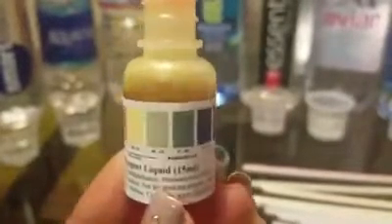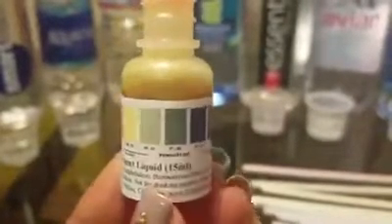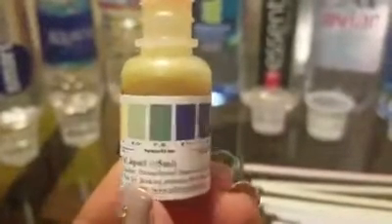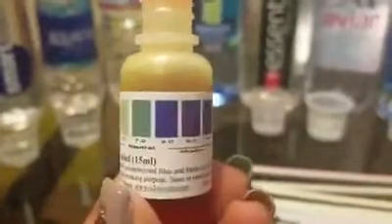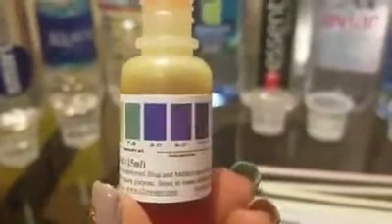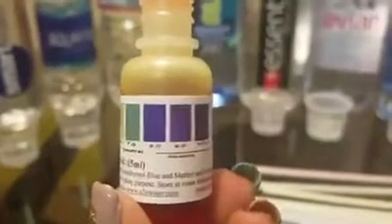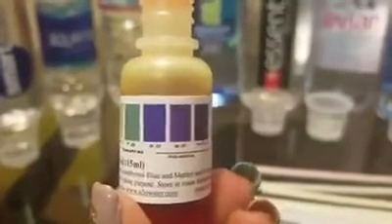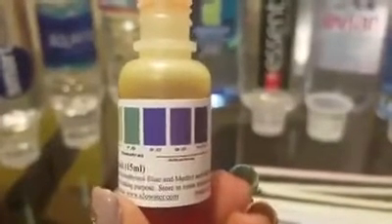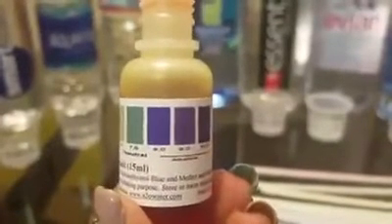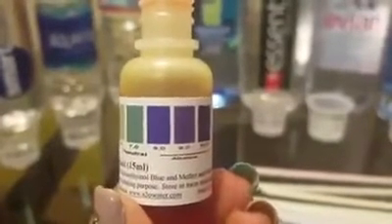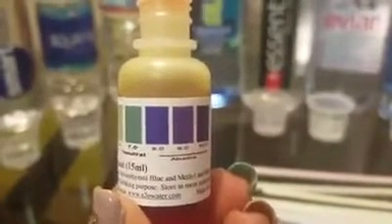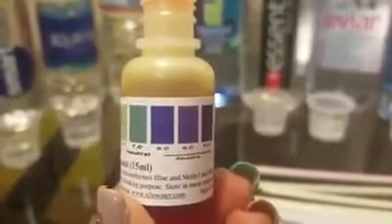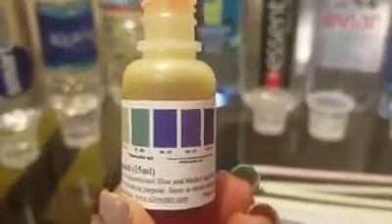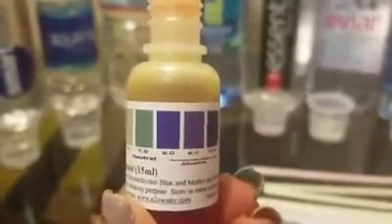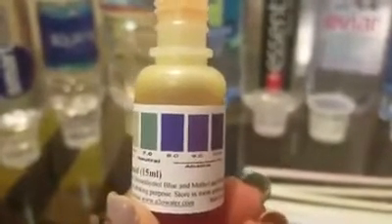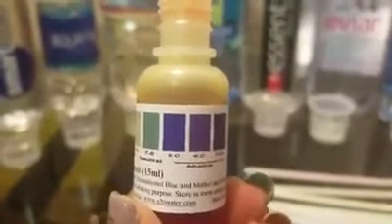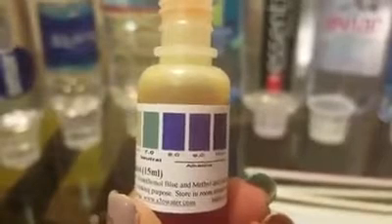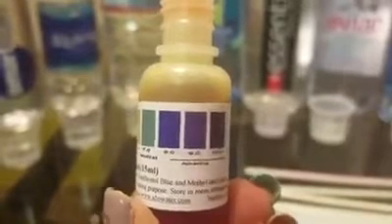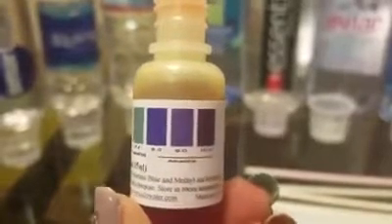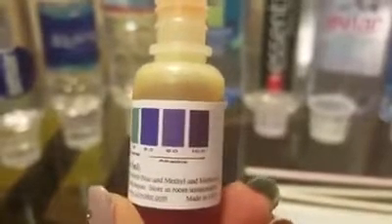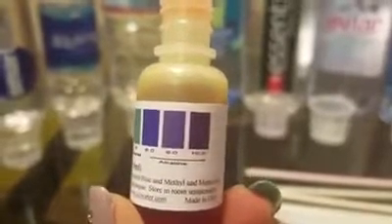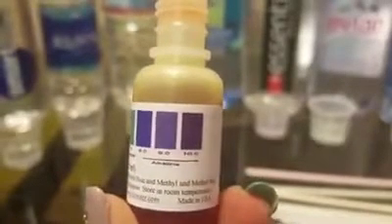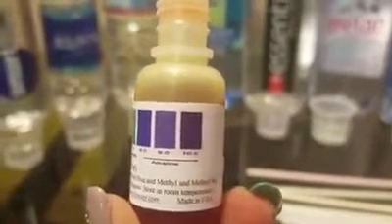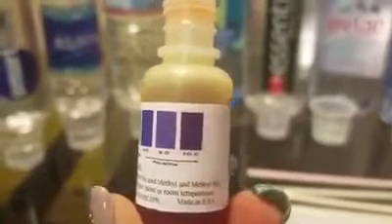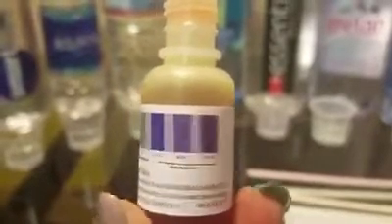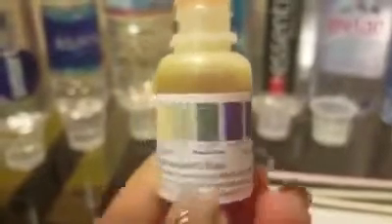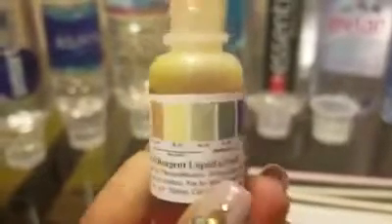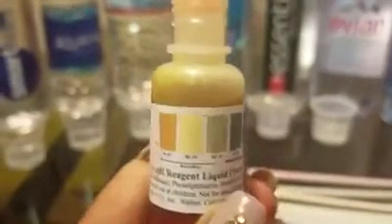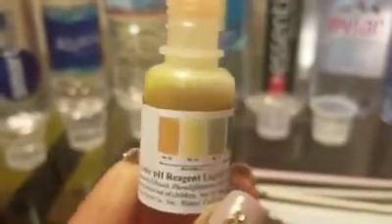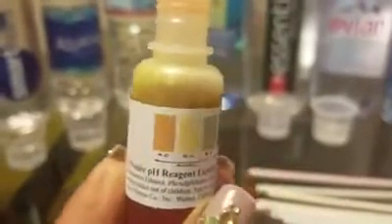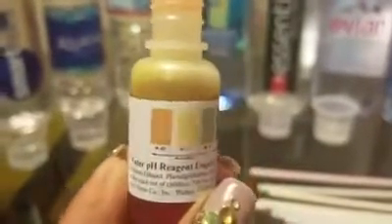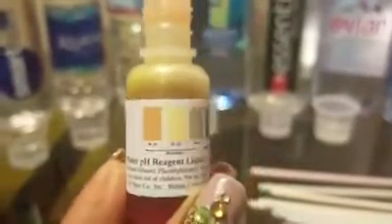So you see, once it starts getting to blue, purple, and a deep purple, that's the alkaline water.